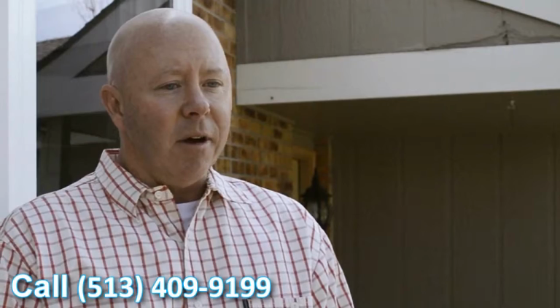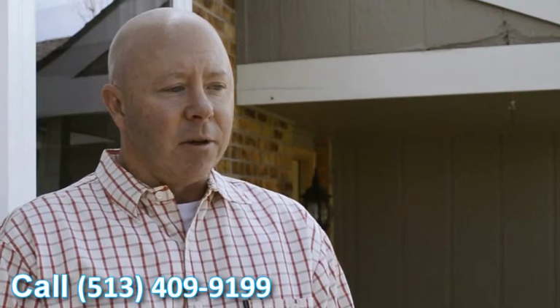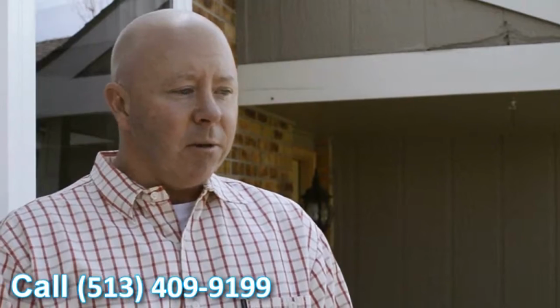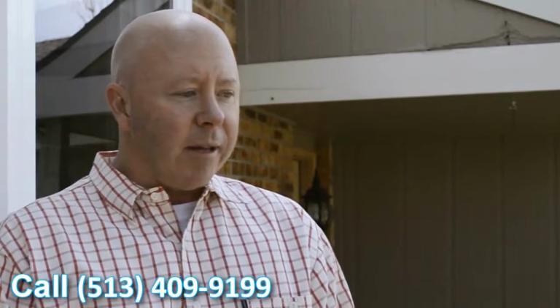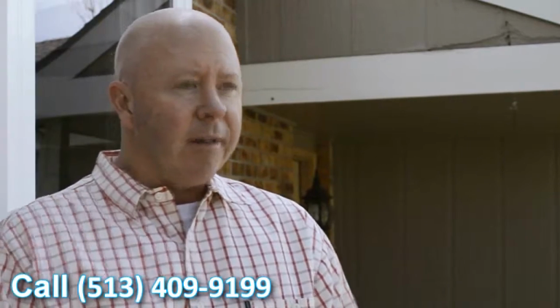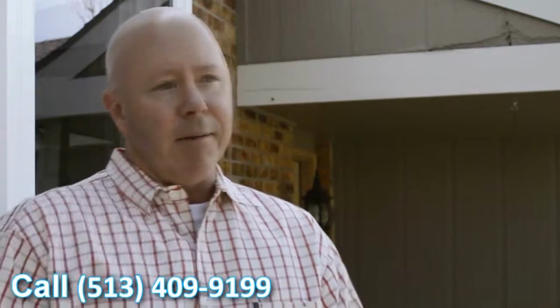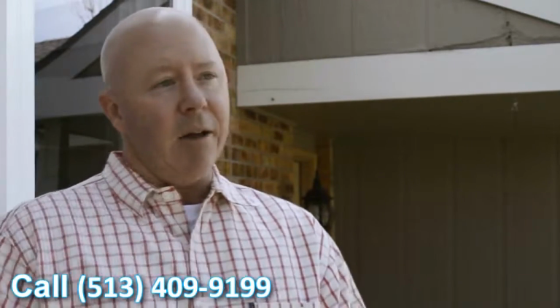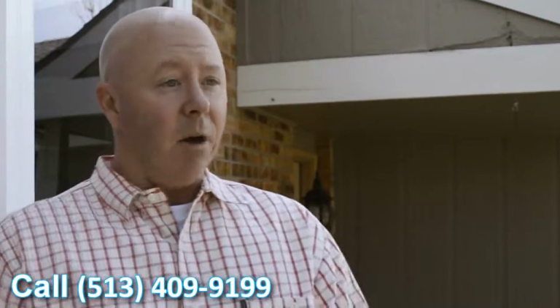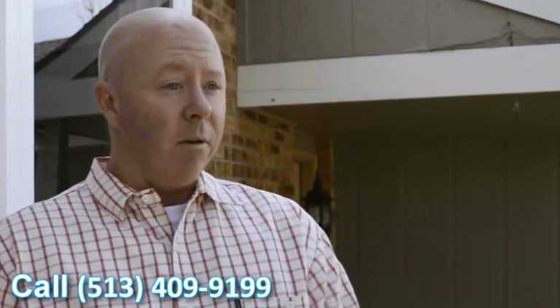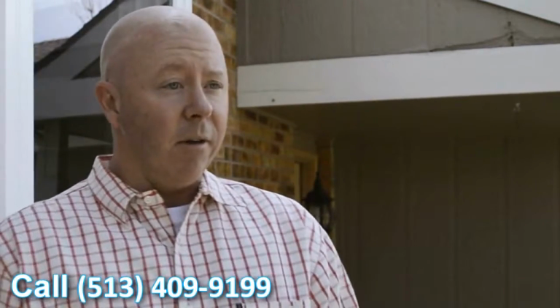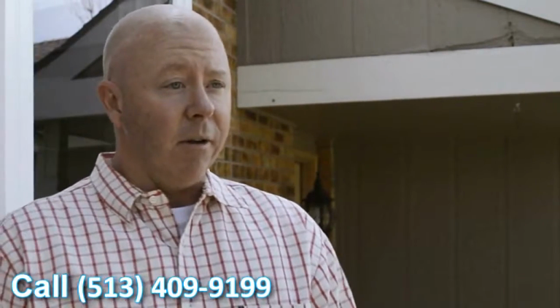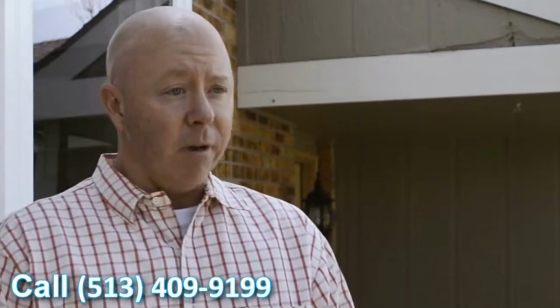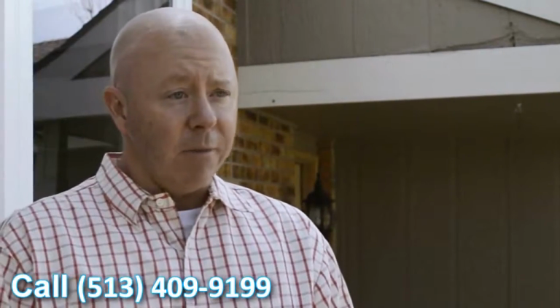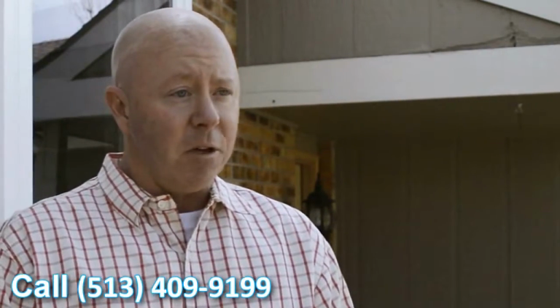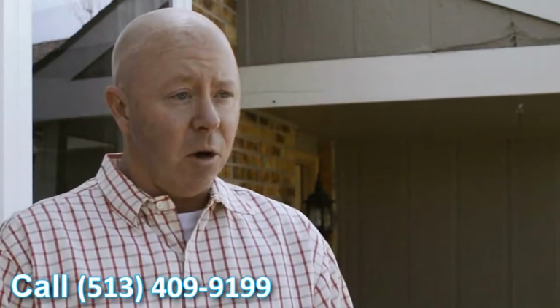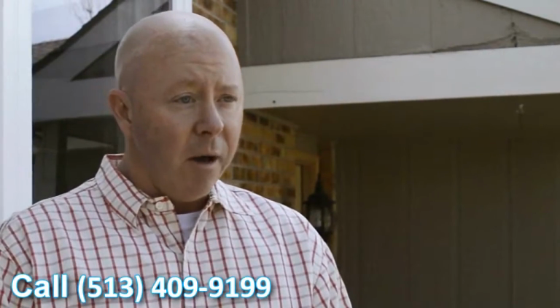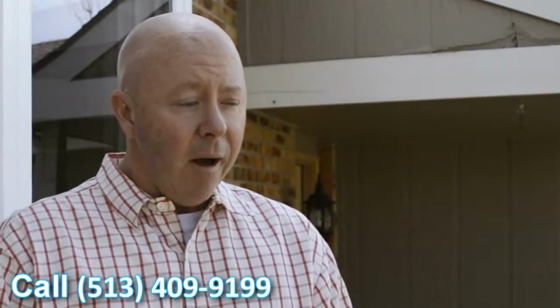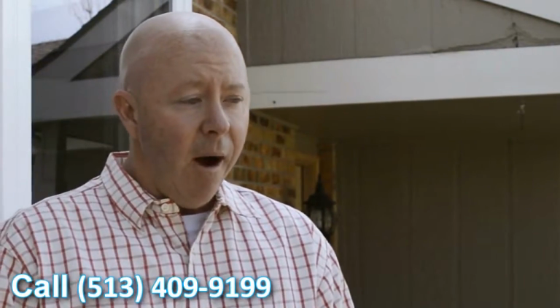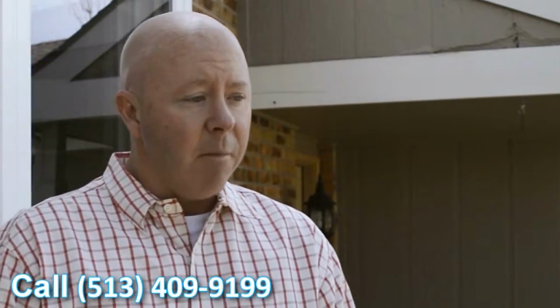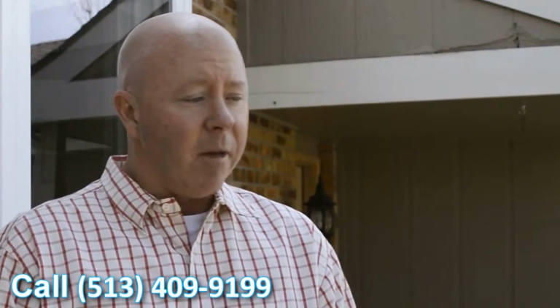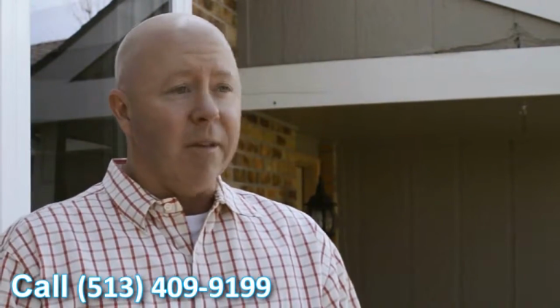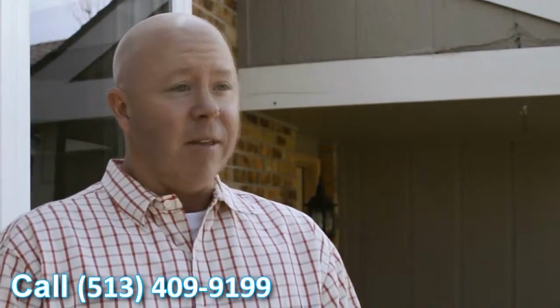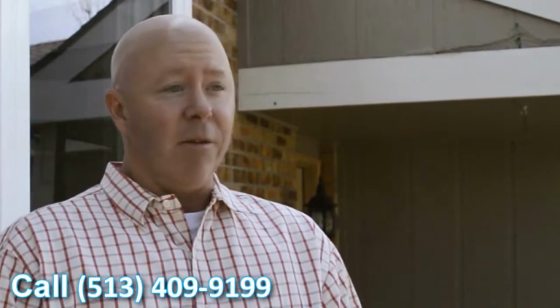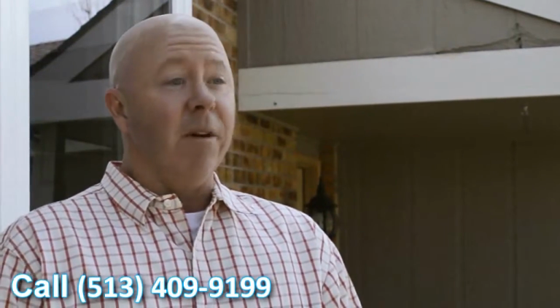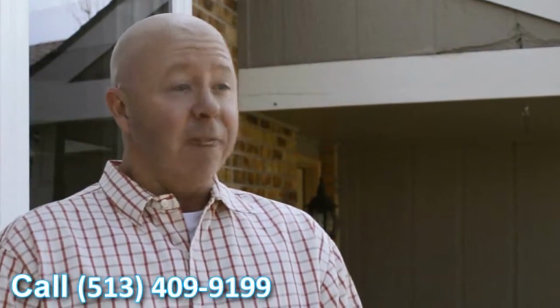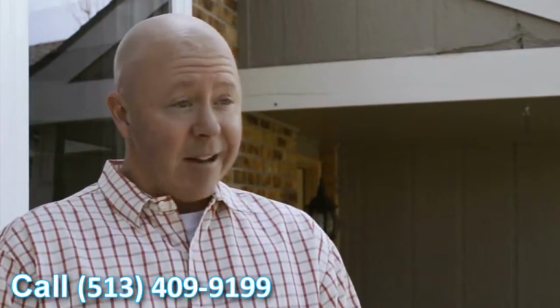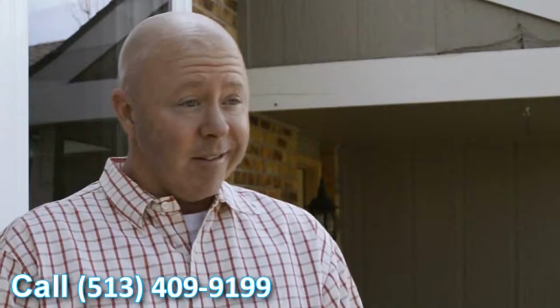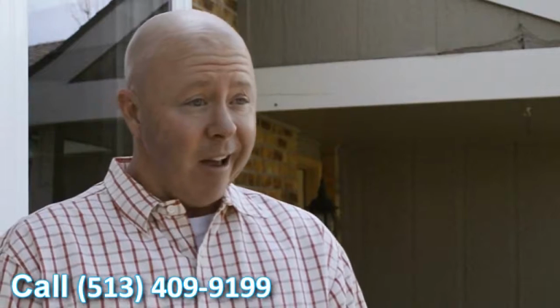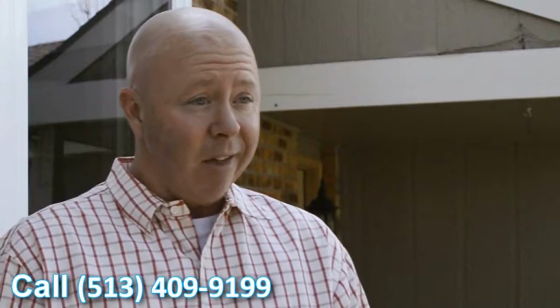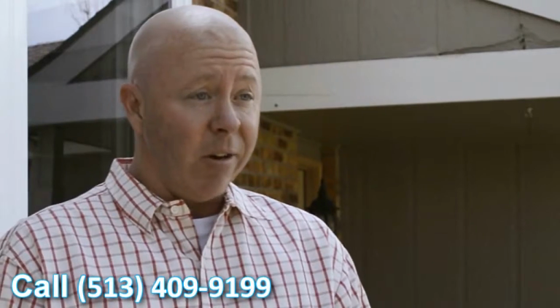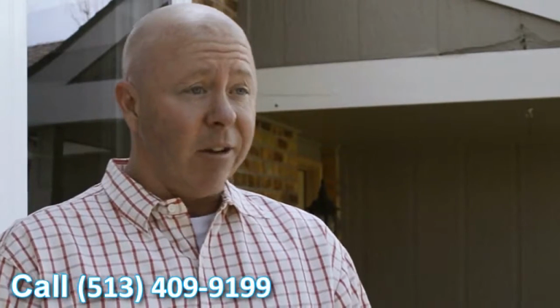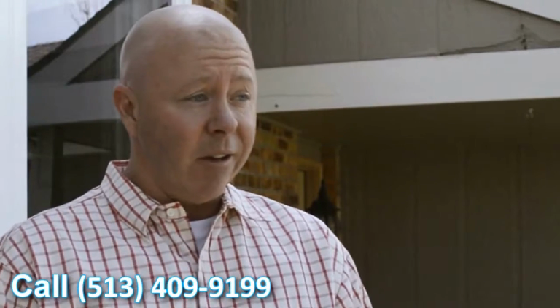The crew that did come out, they're very professional. They were very fast and very clean.